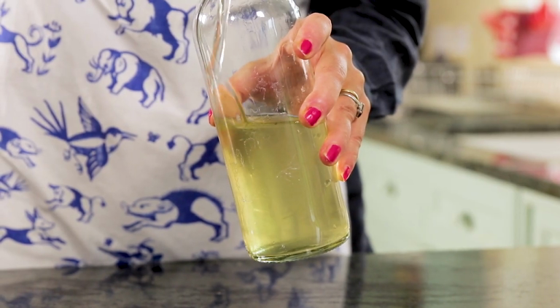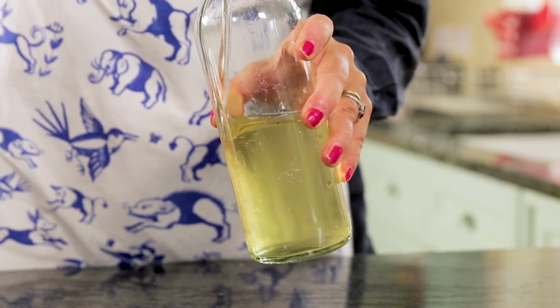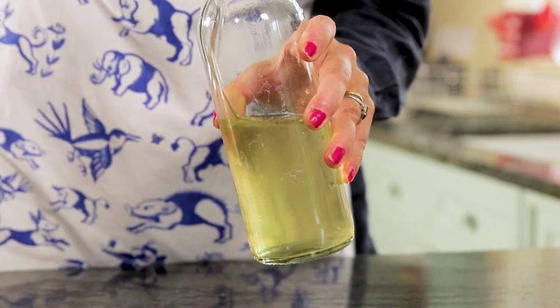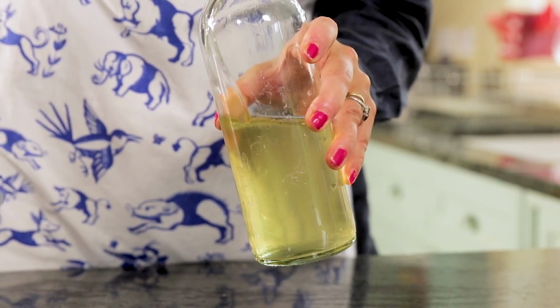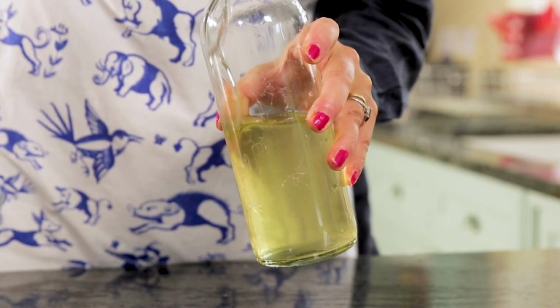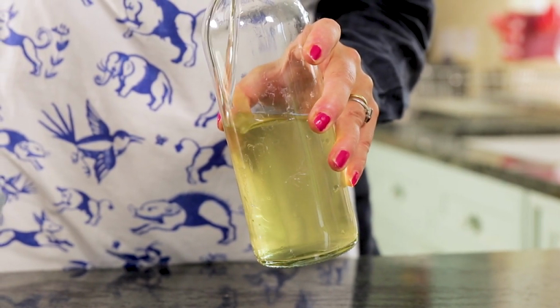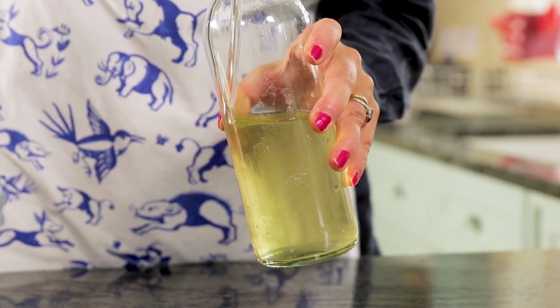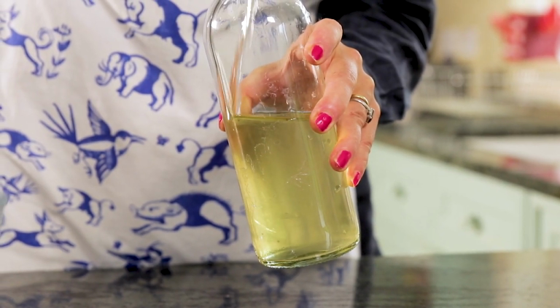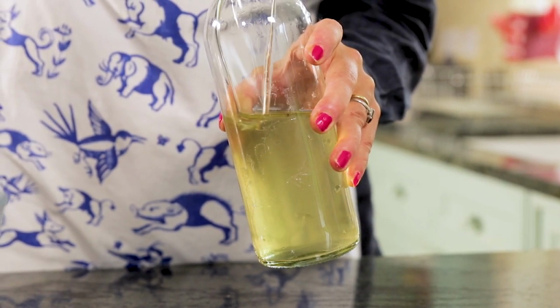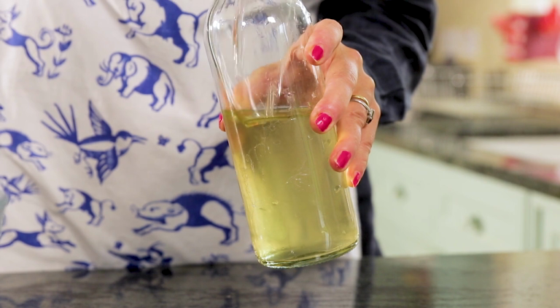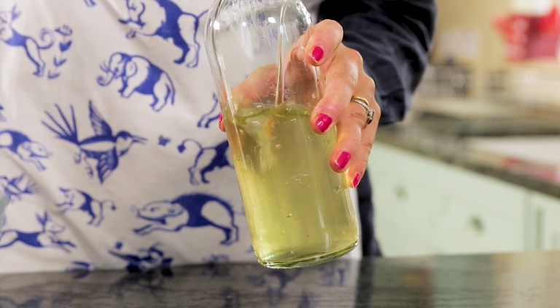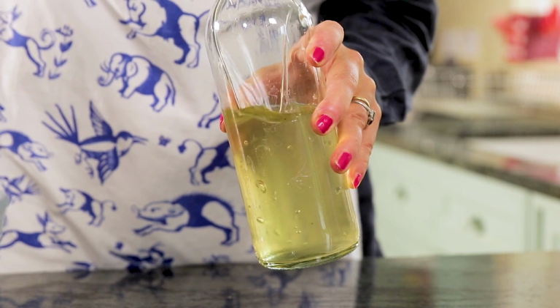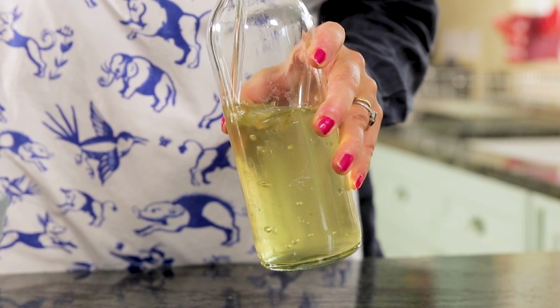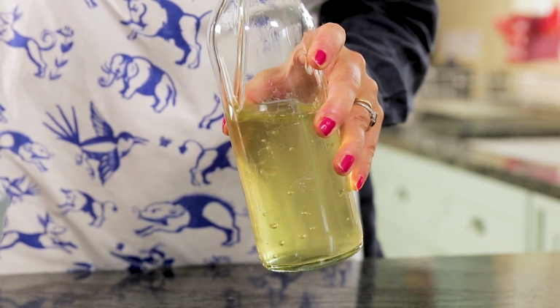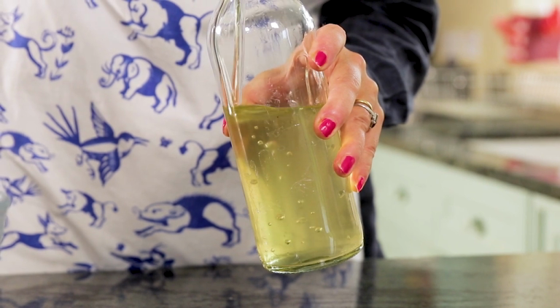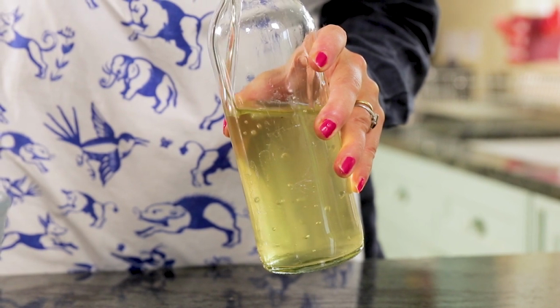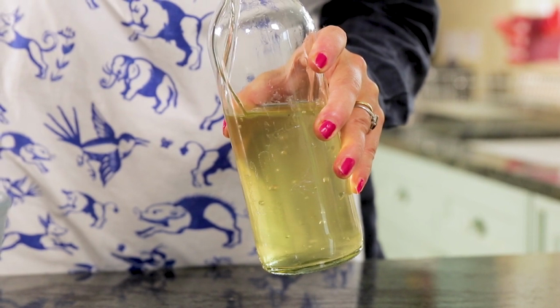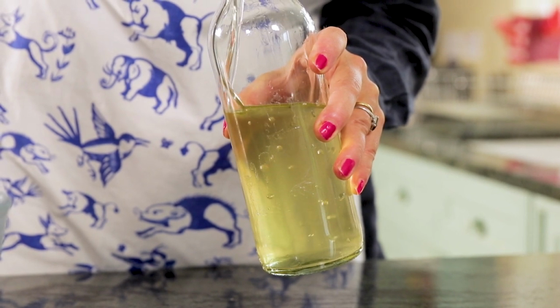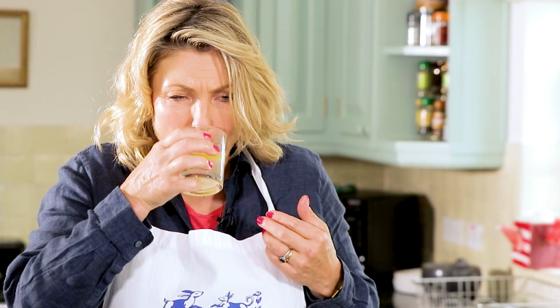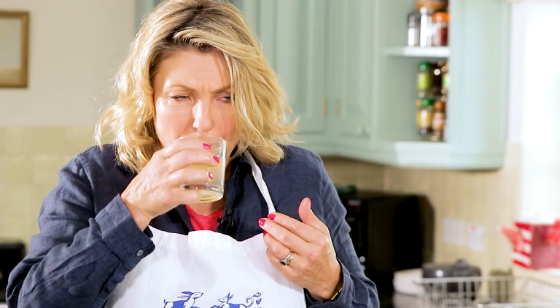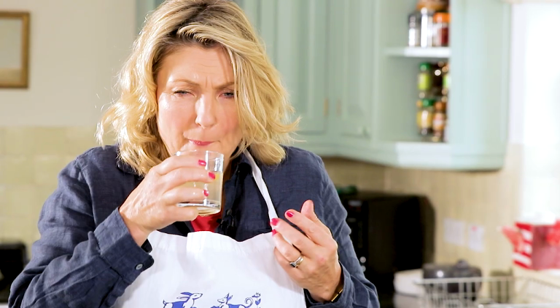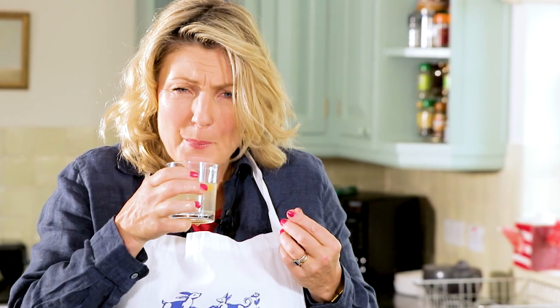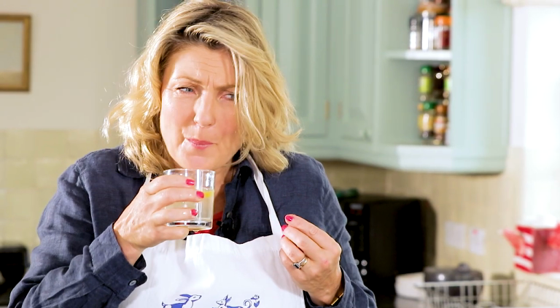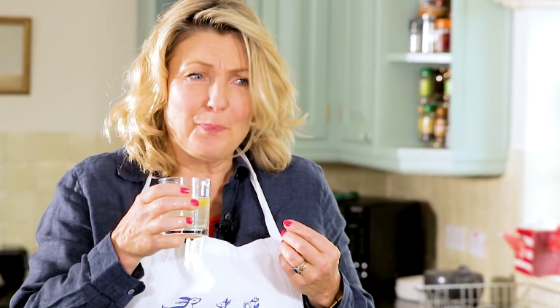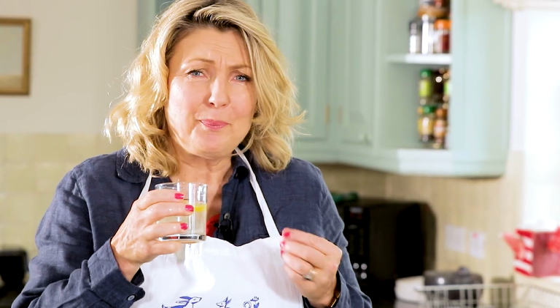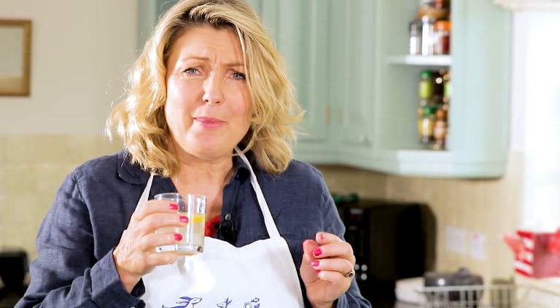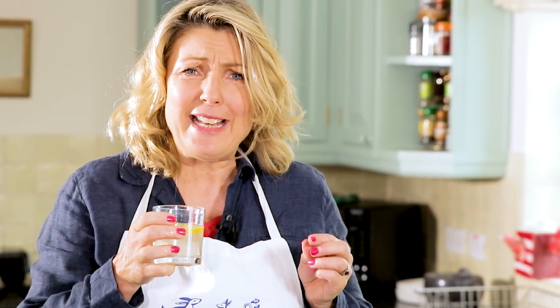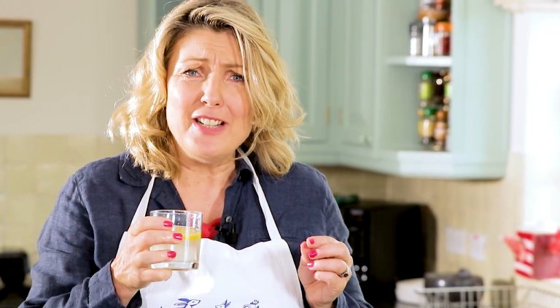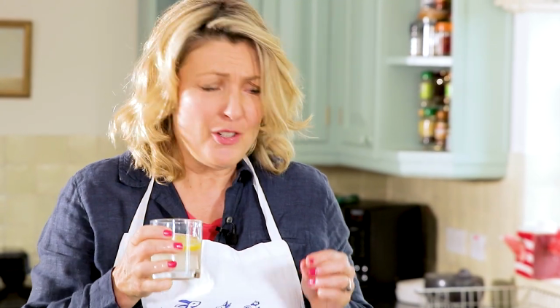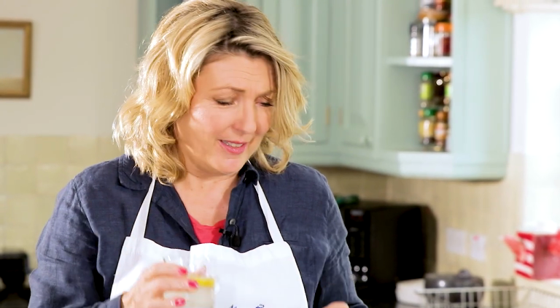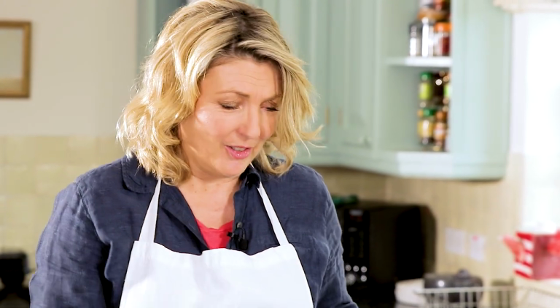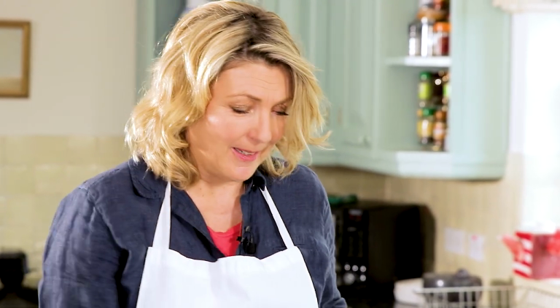Fill it up with some water. Mmm, delicious actually.